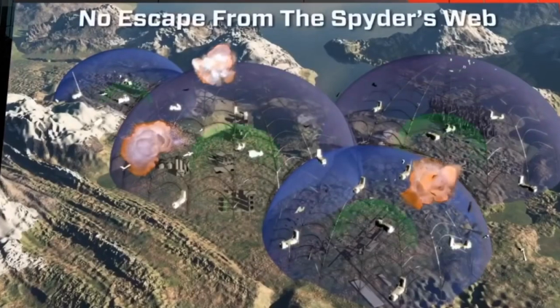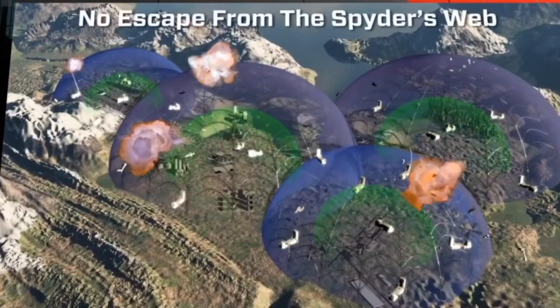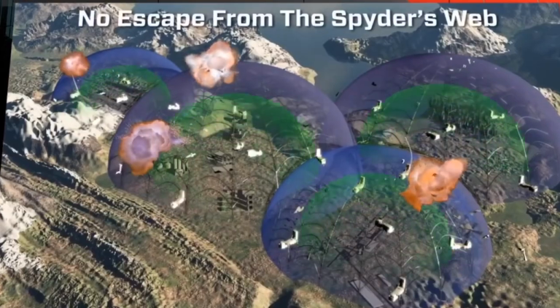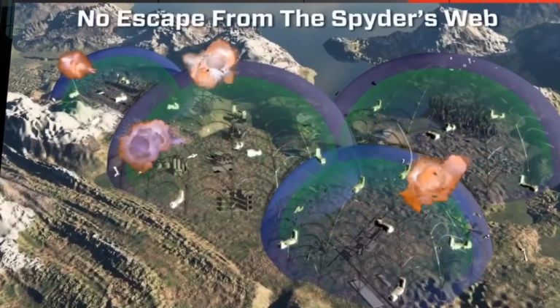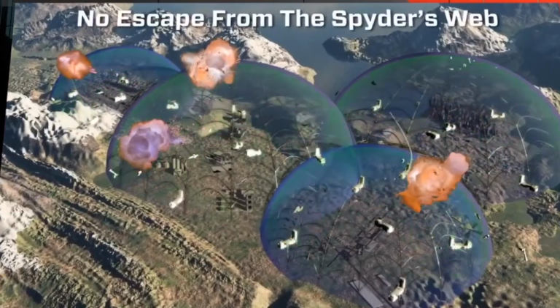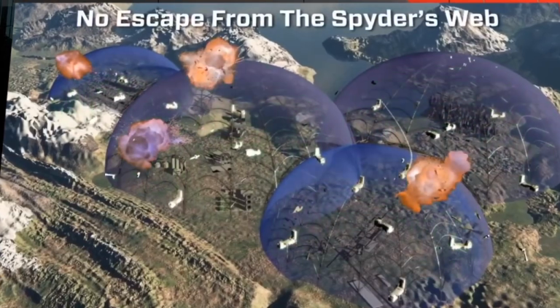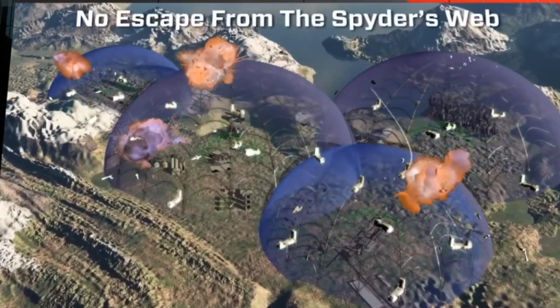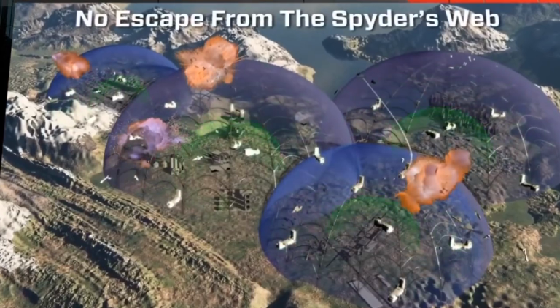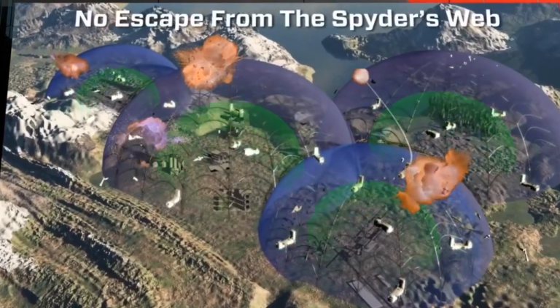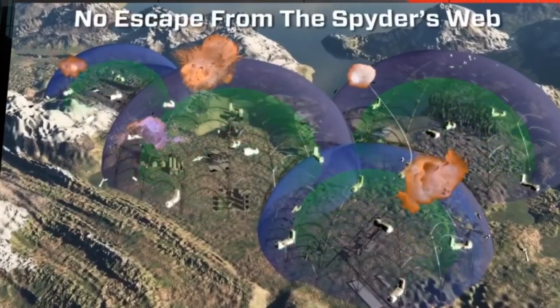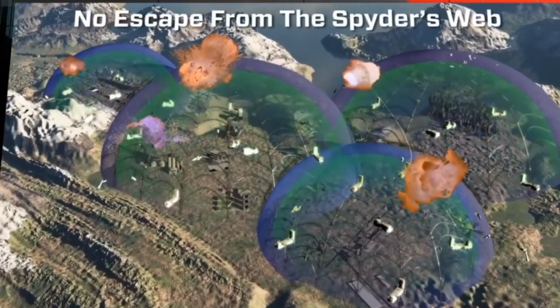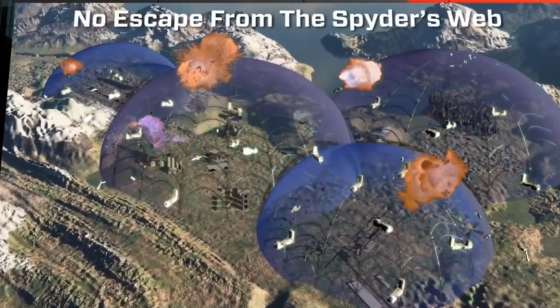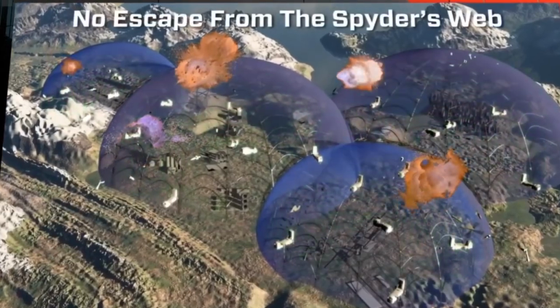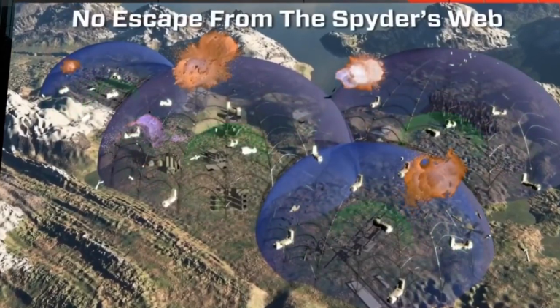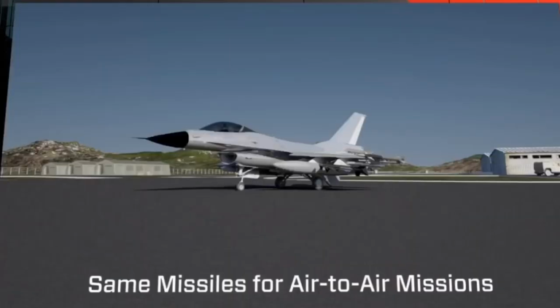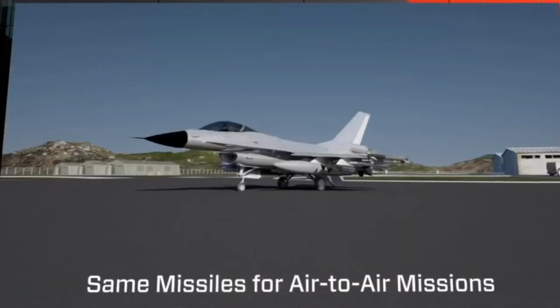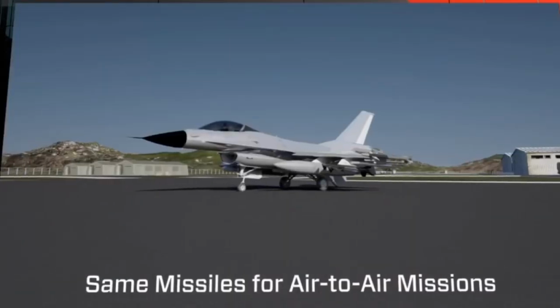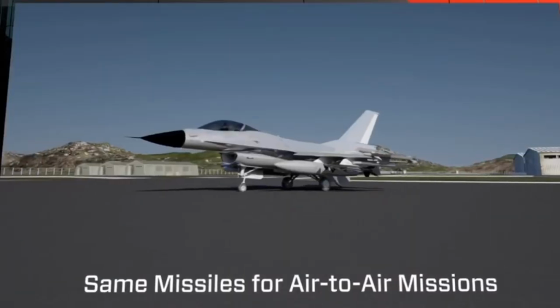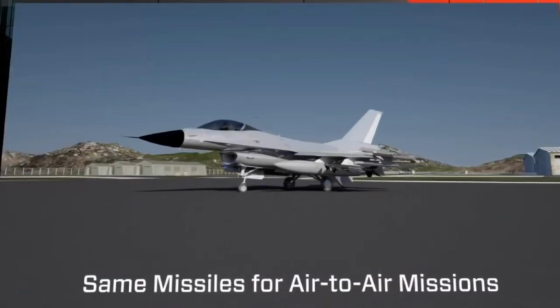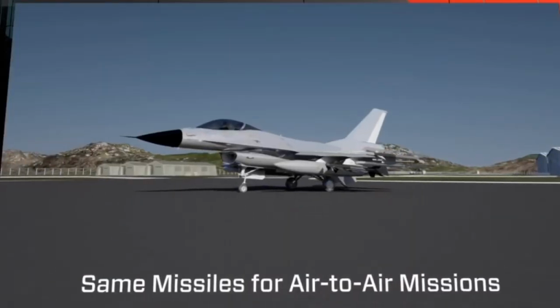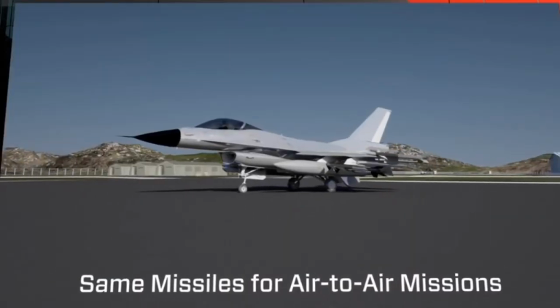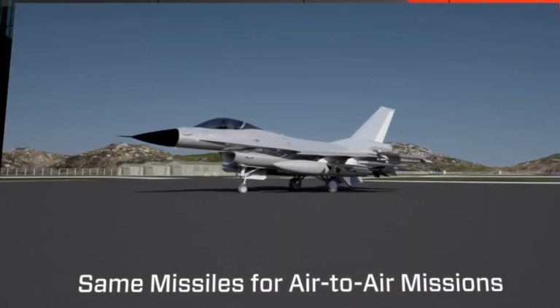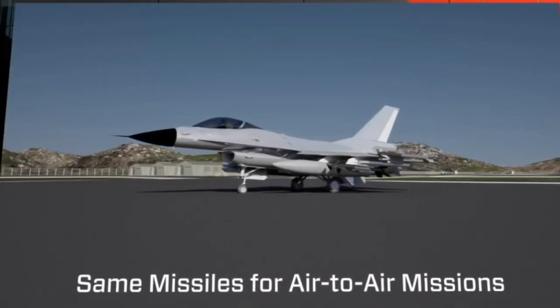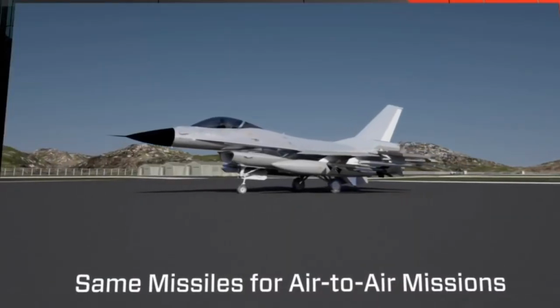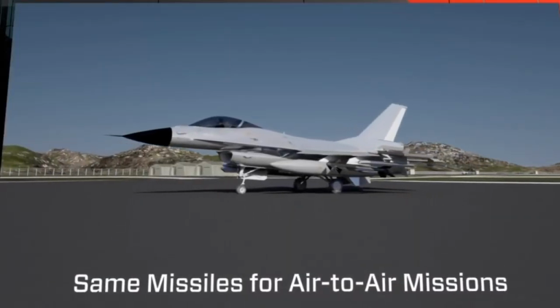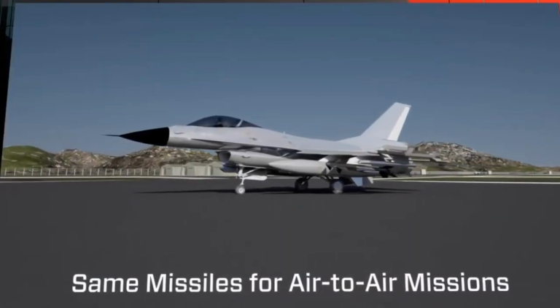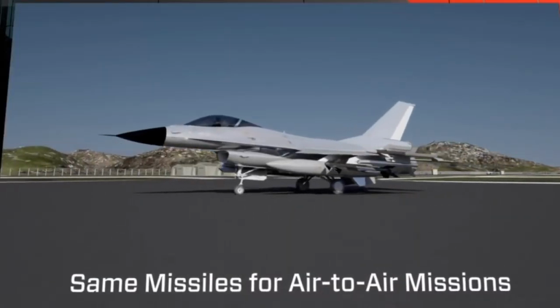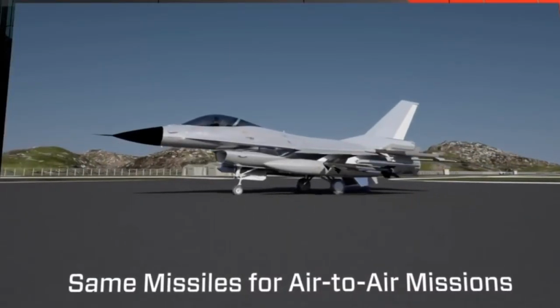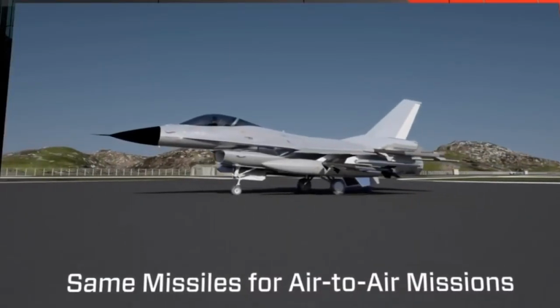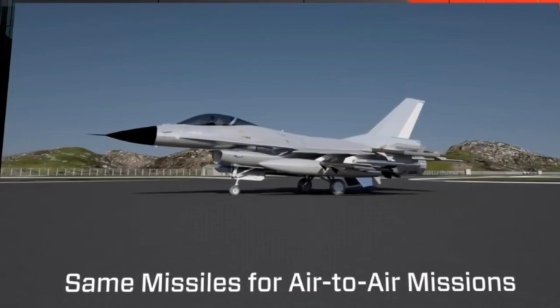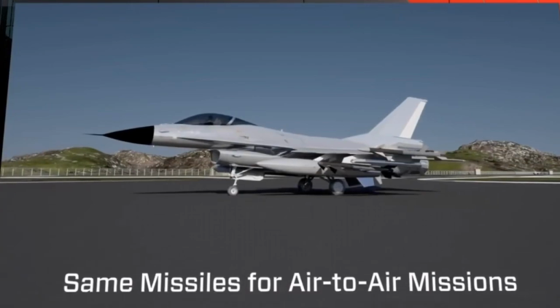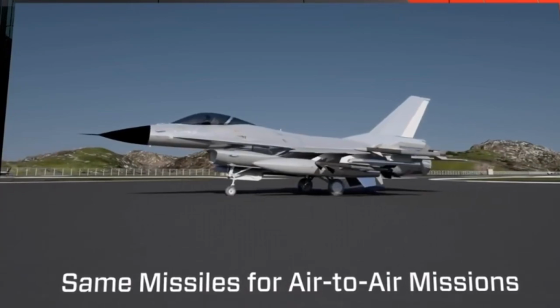There is no escape from the Spyder's web. The same missiles can be used for air-to-air applications.